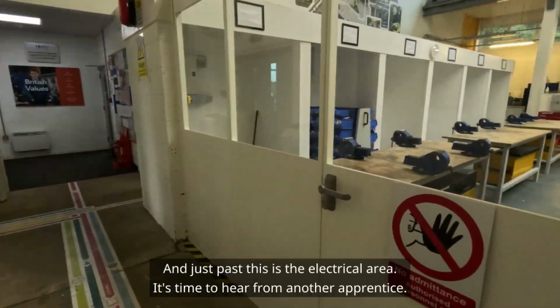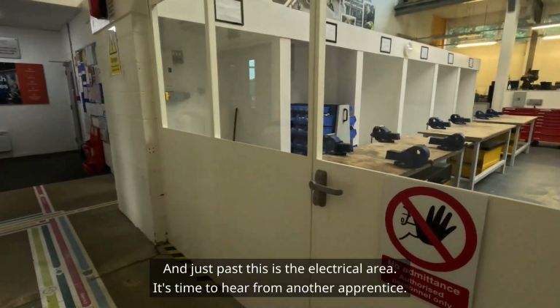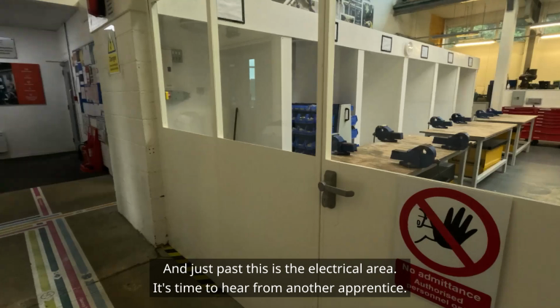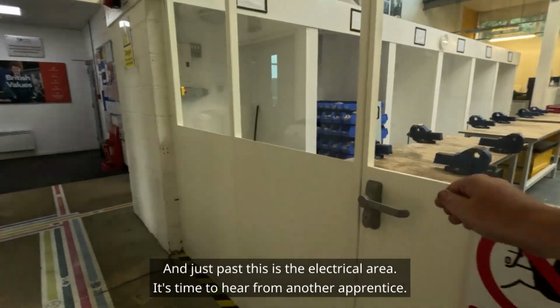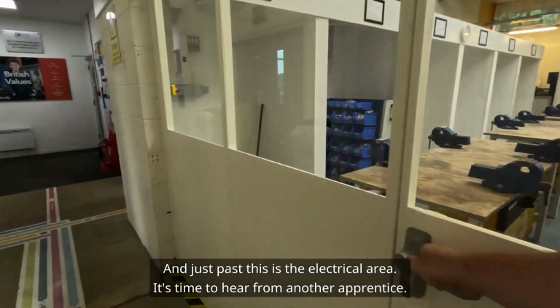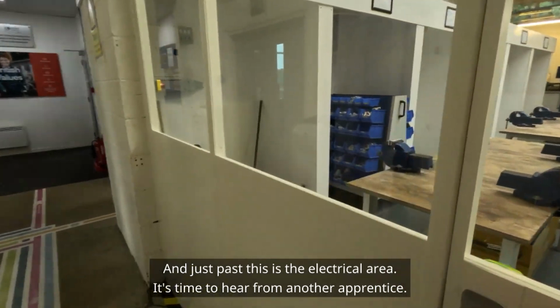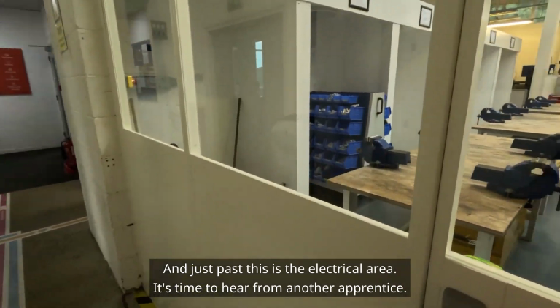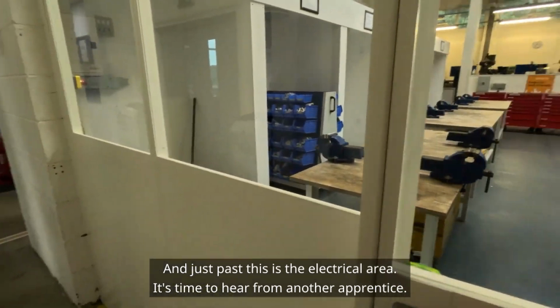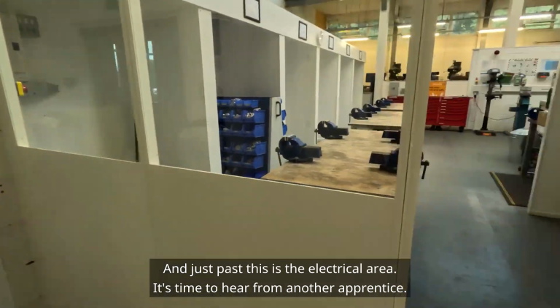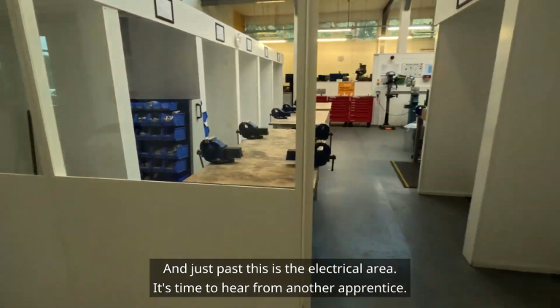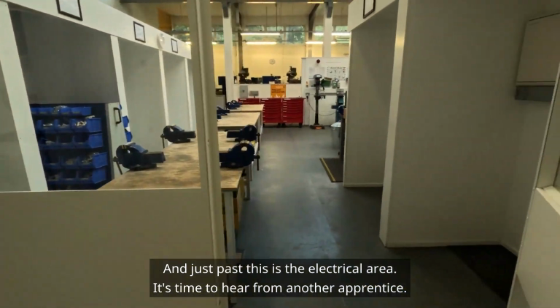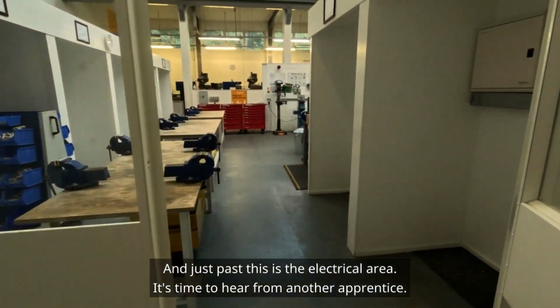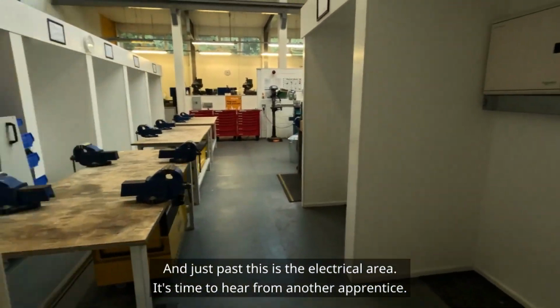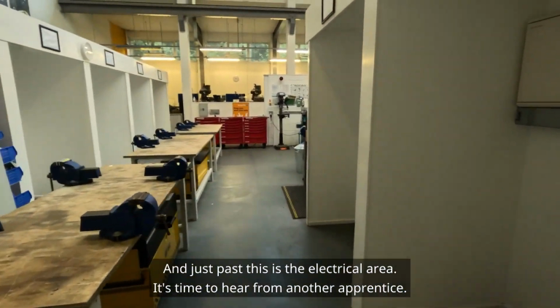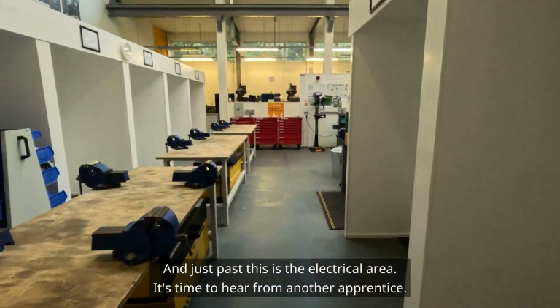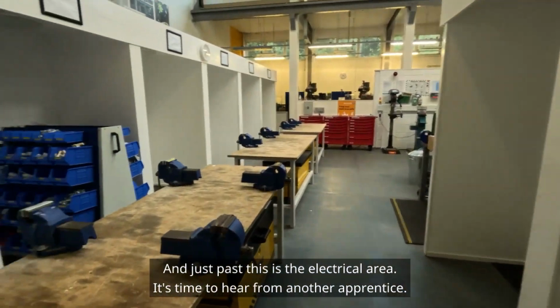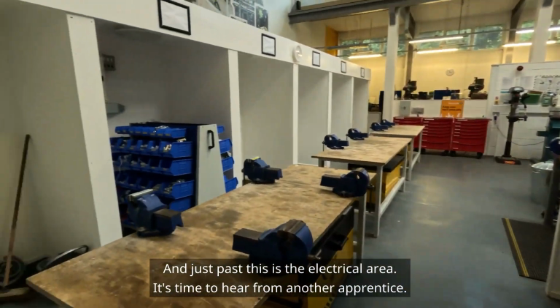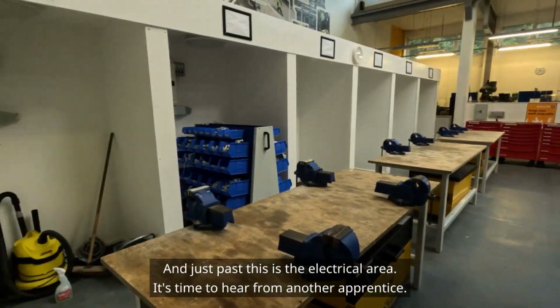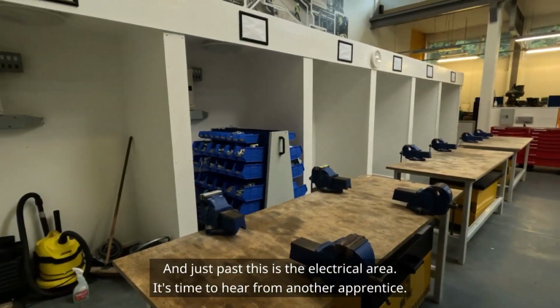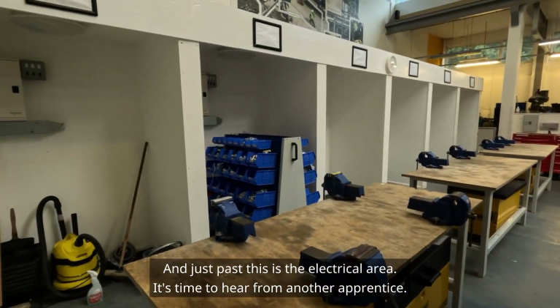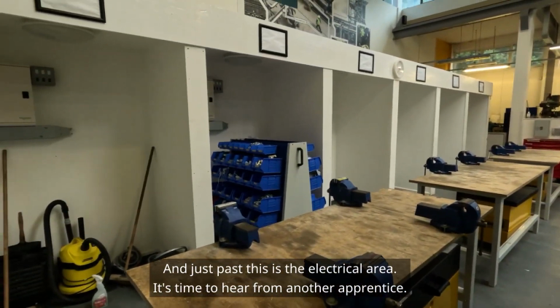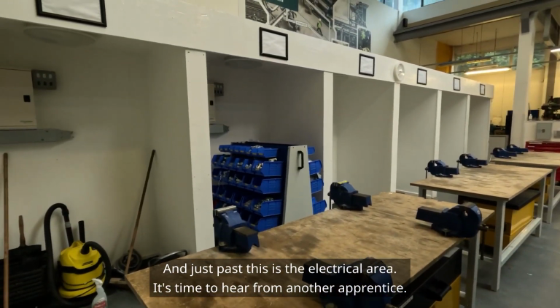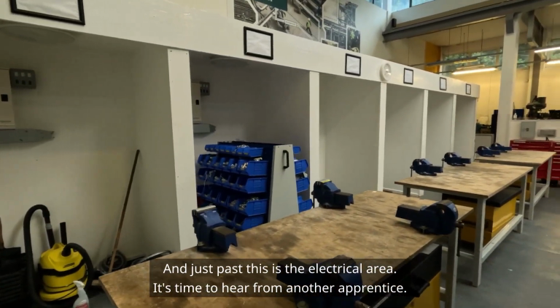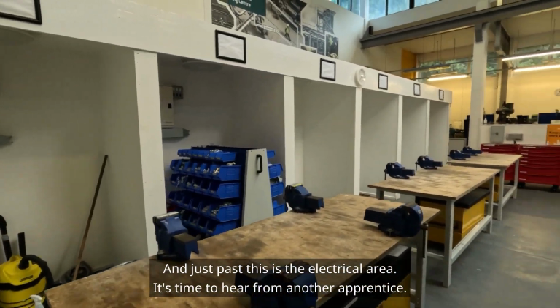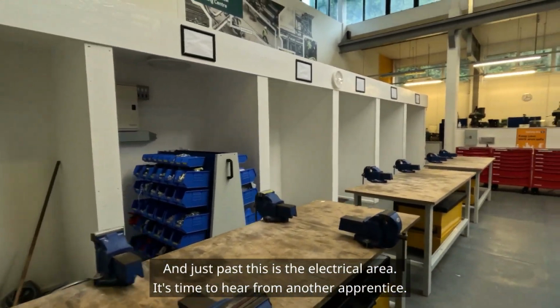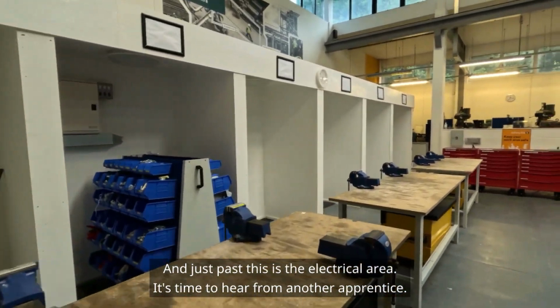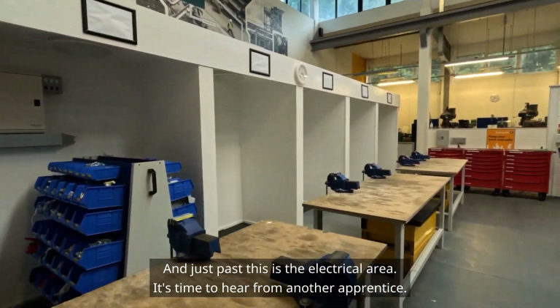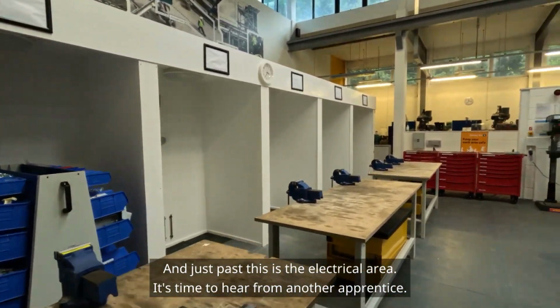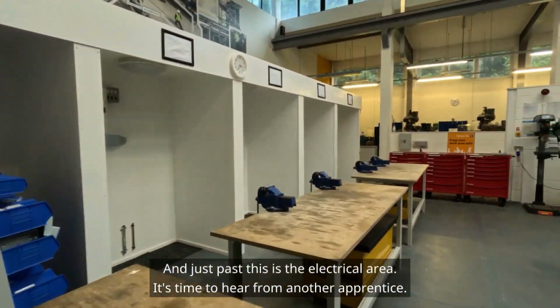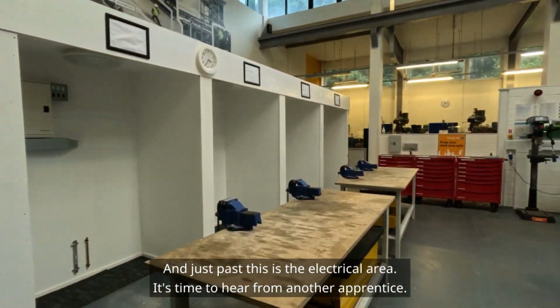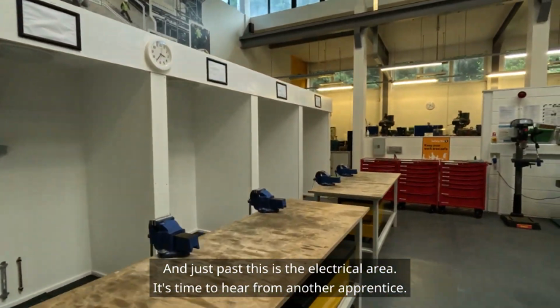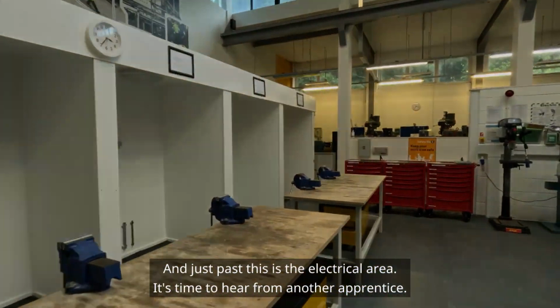And just past this is the electrical area. It's time to hear from another apprentice.